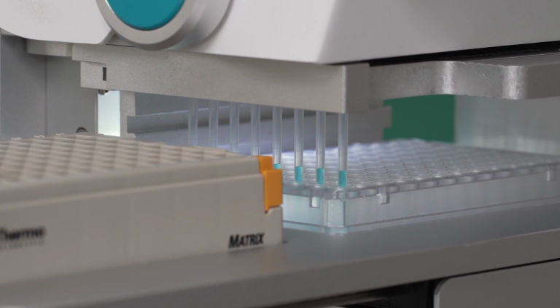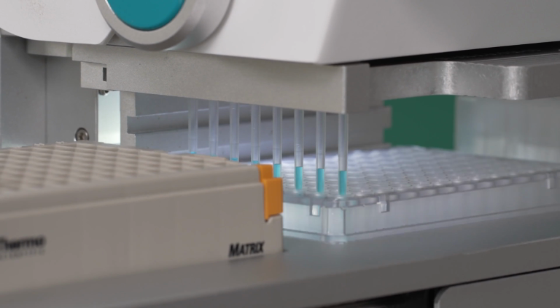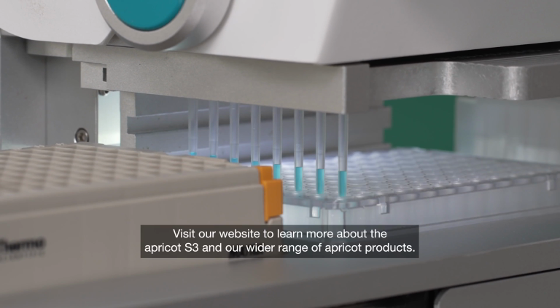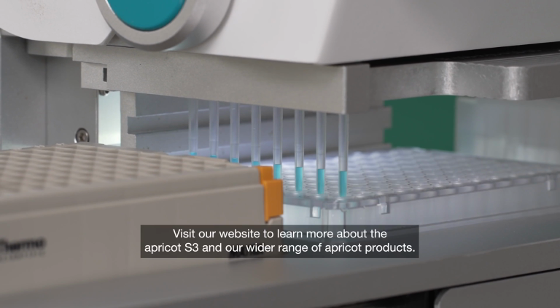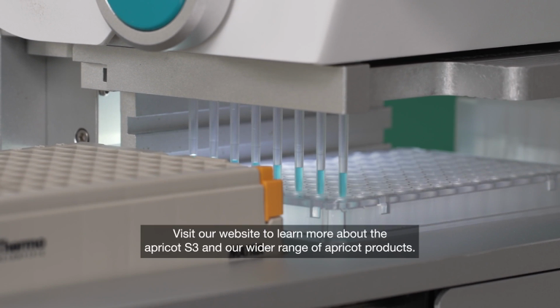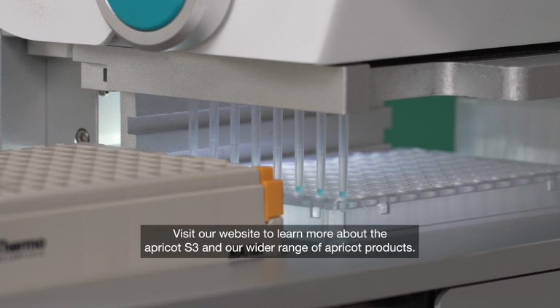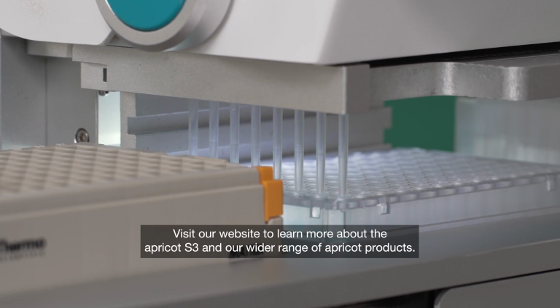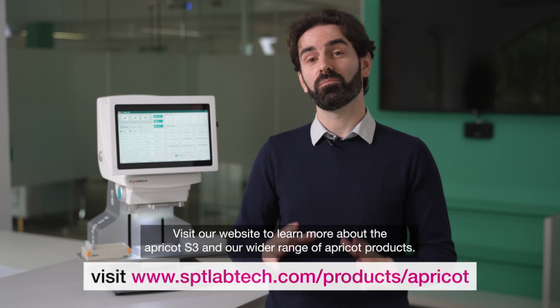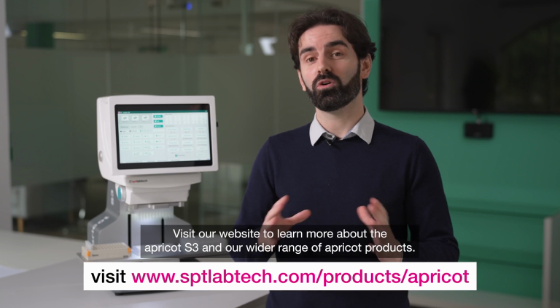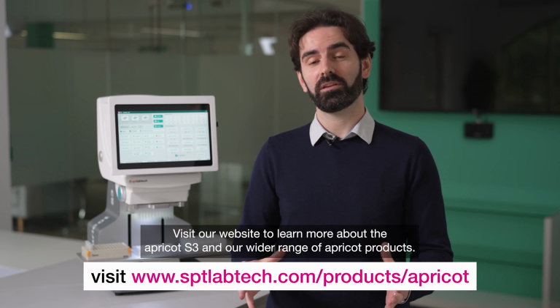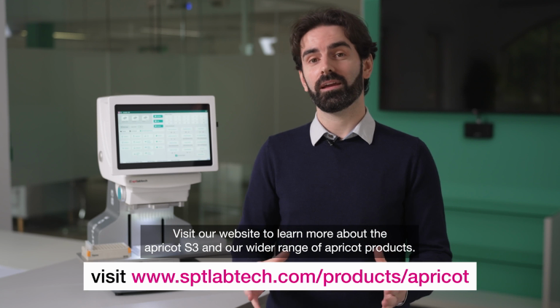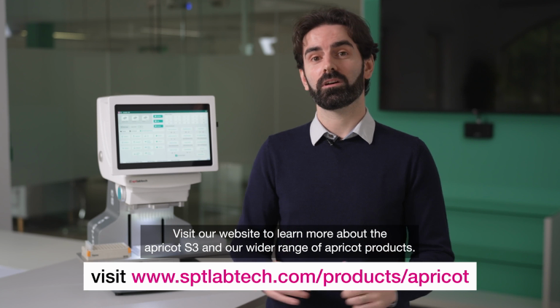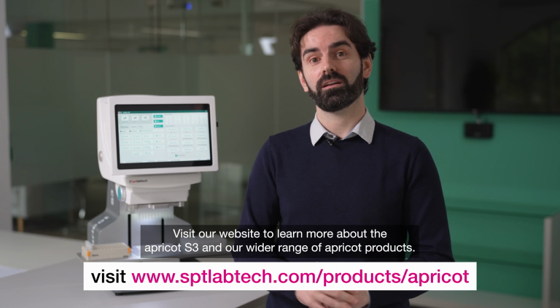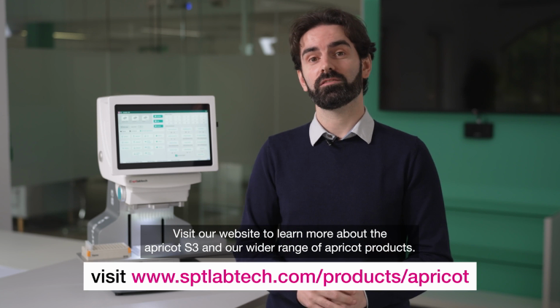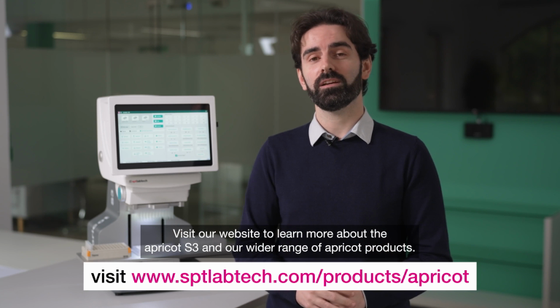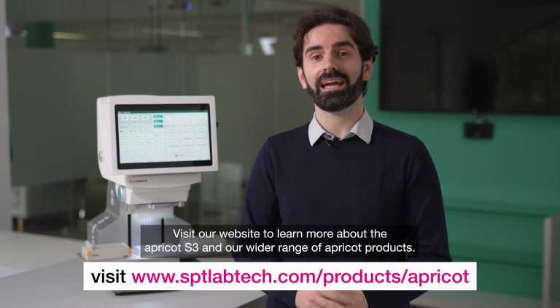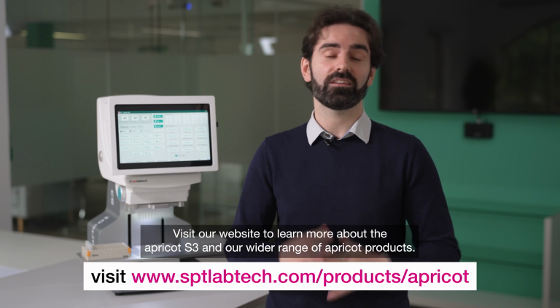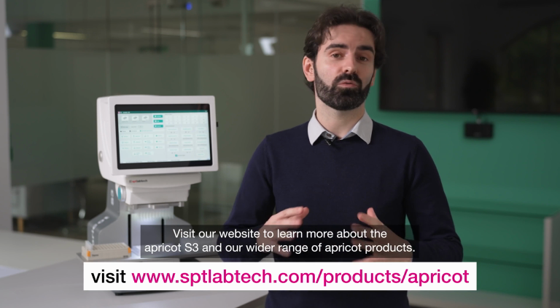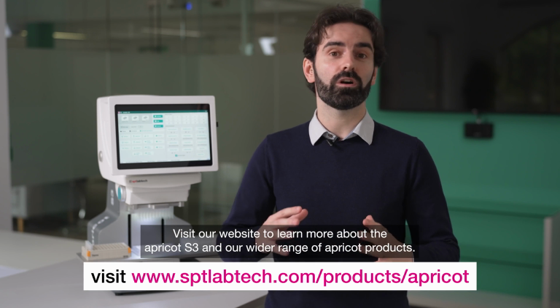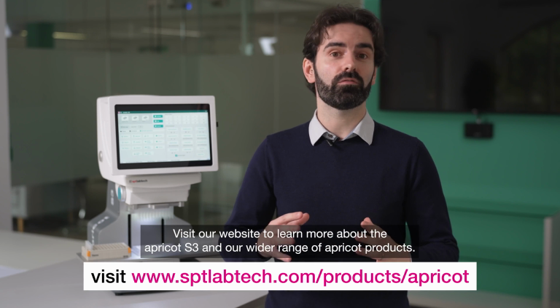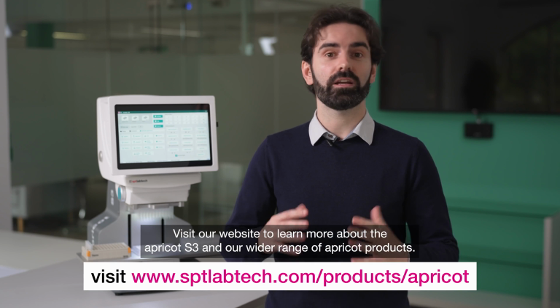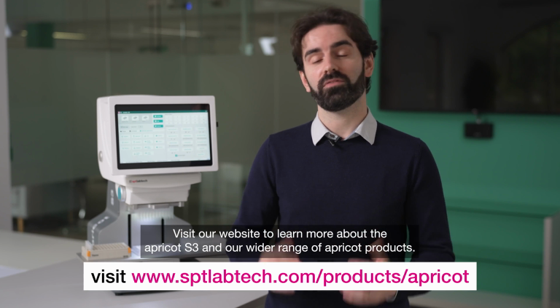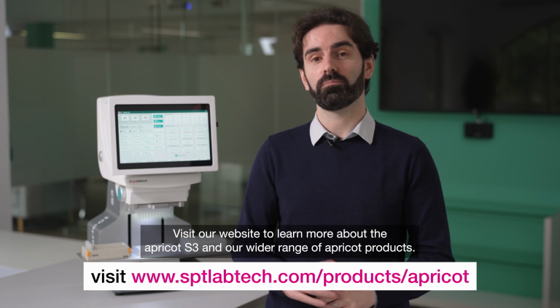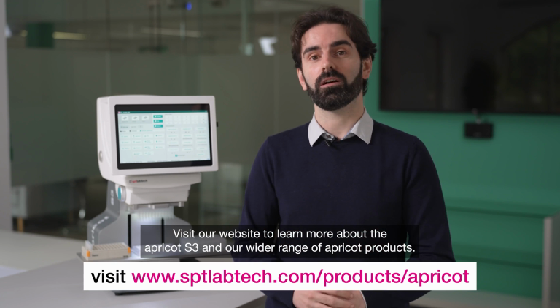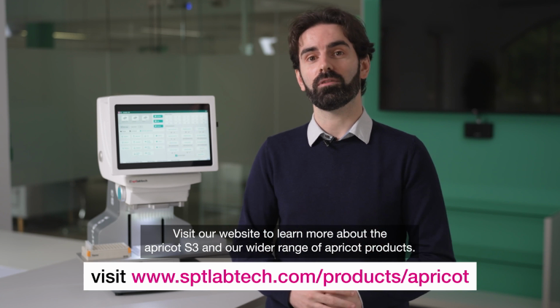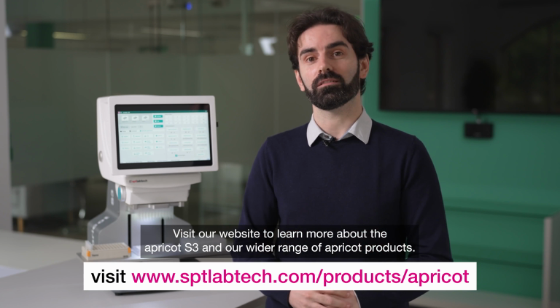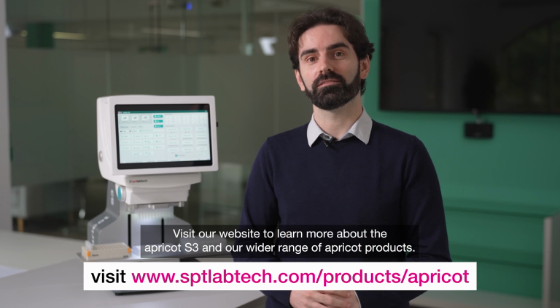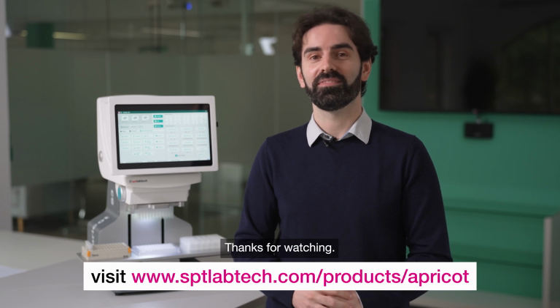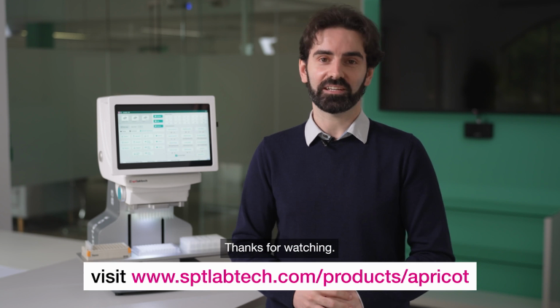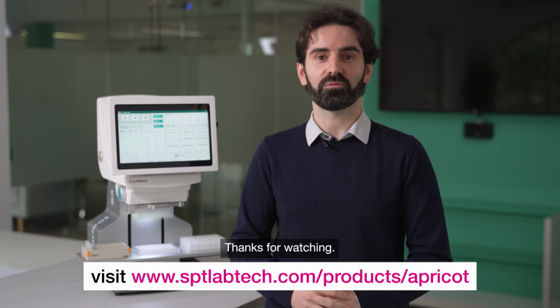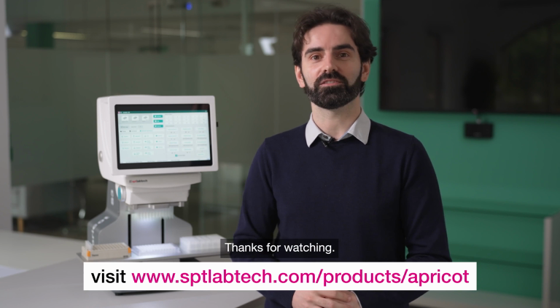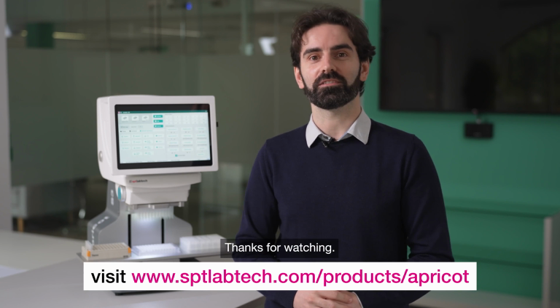Visit our website to learn more about the Apricot S3 and our wider range of Apricot products. Thanks so much for watching!